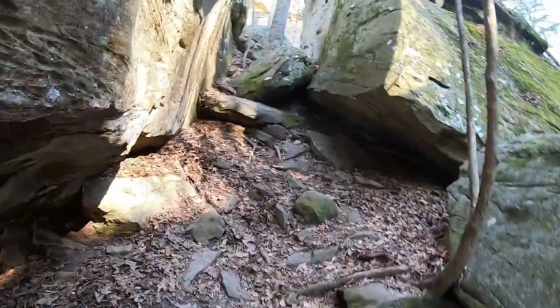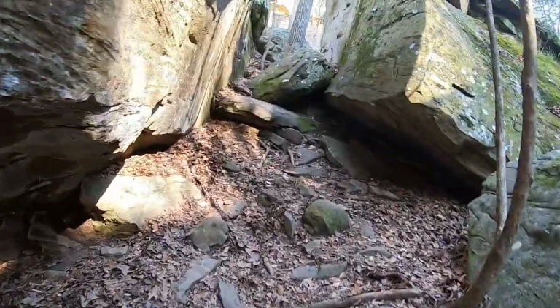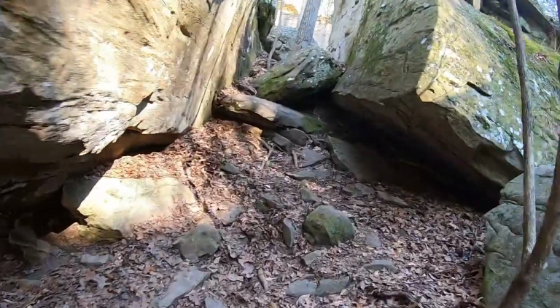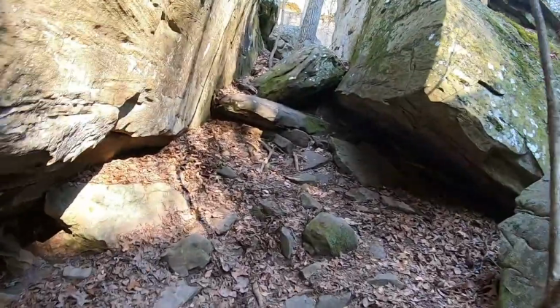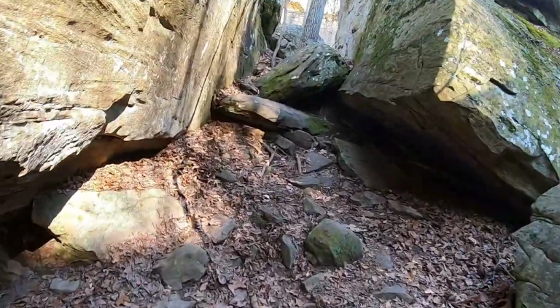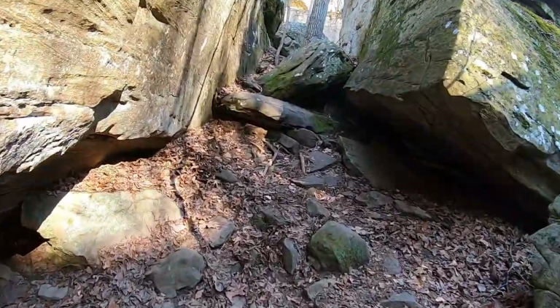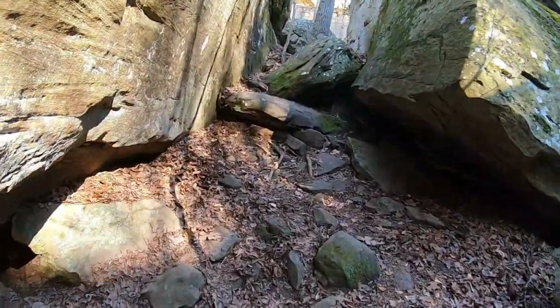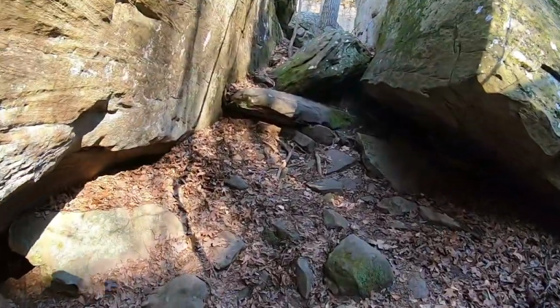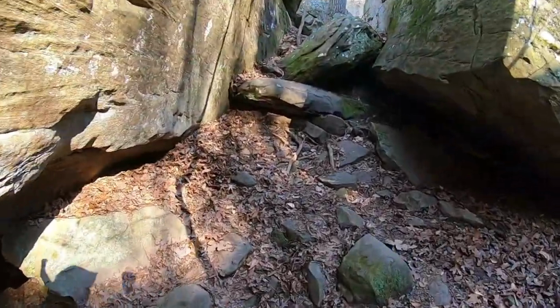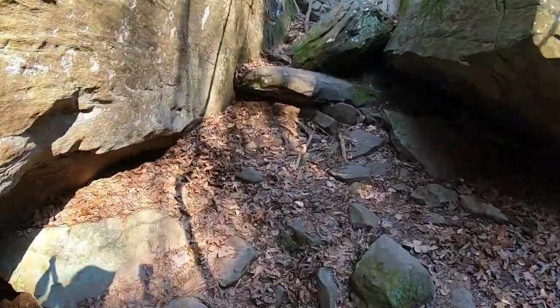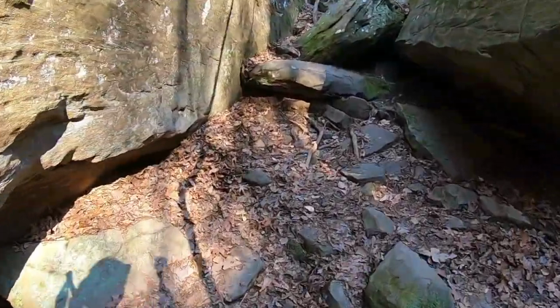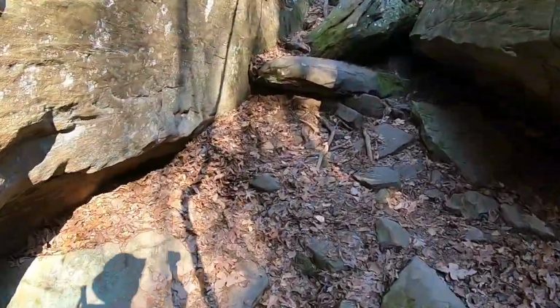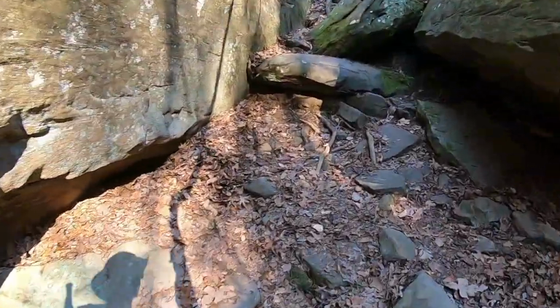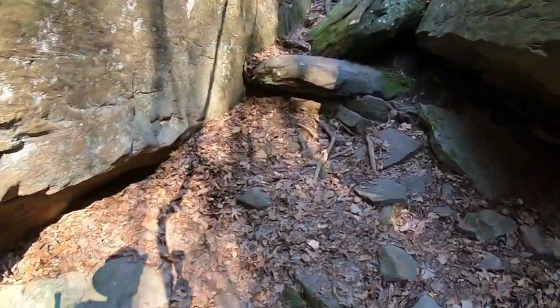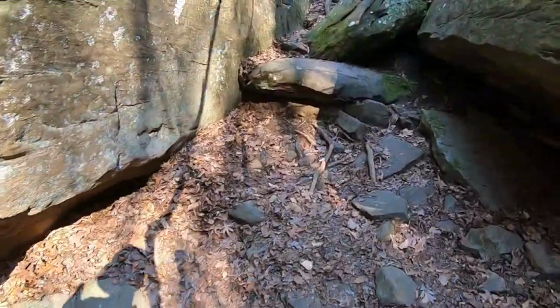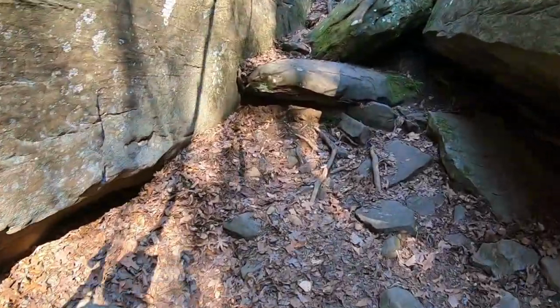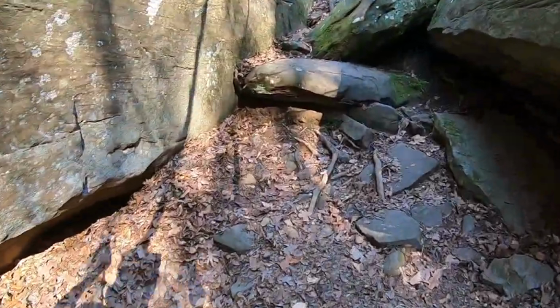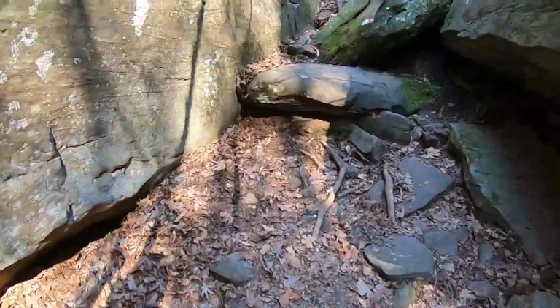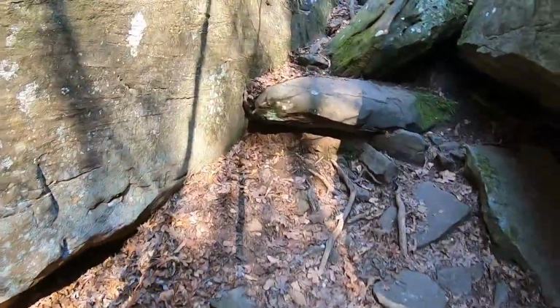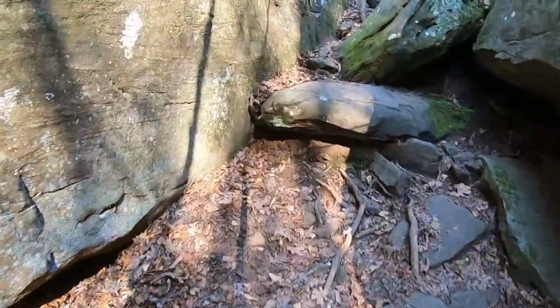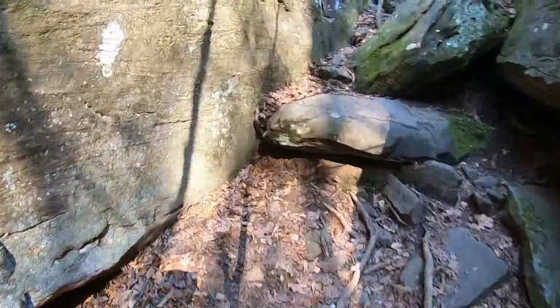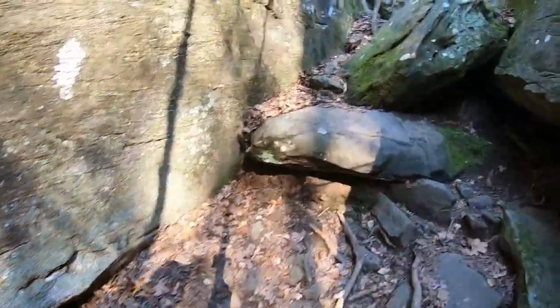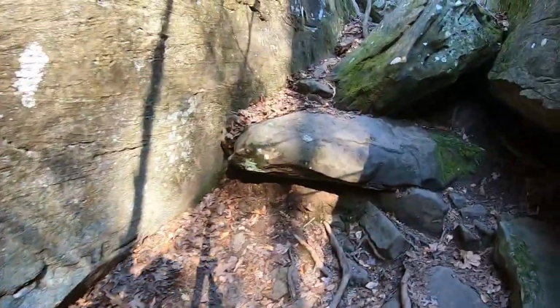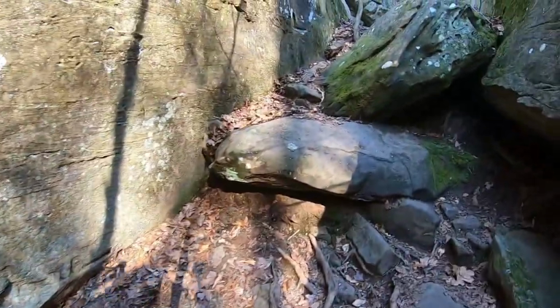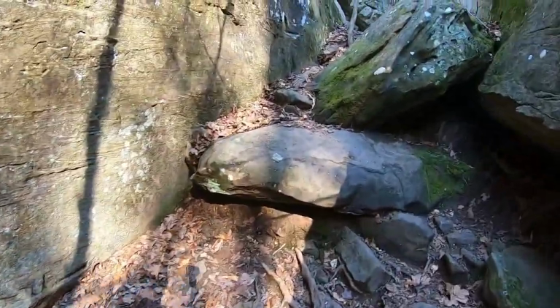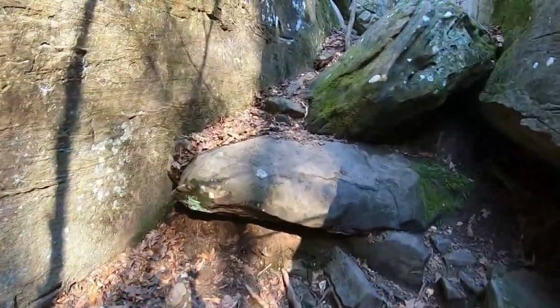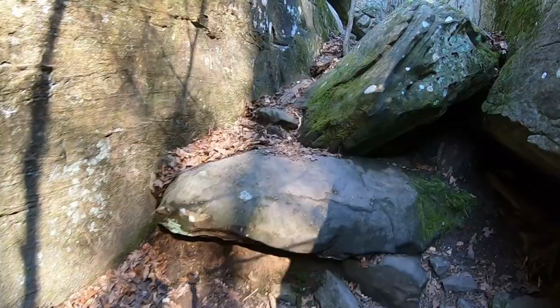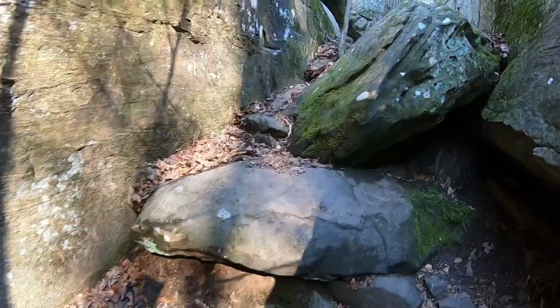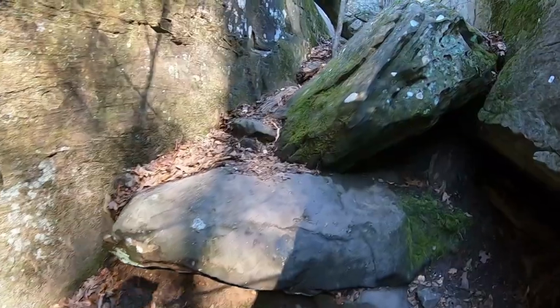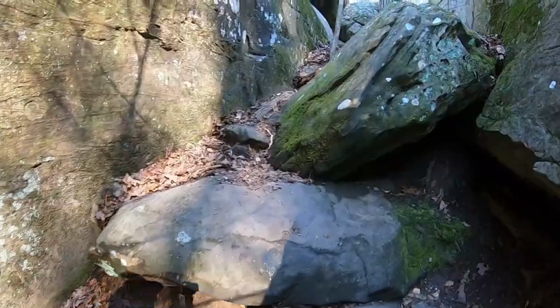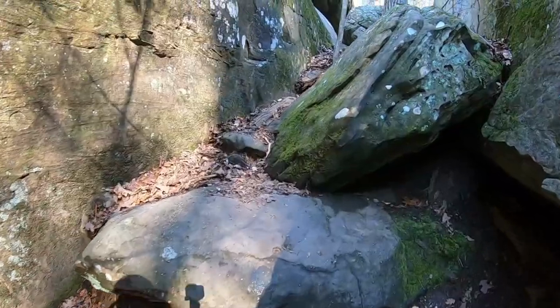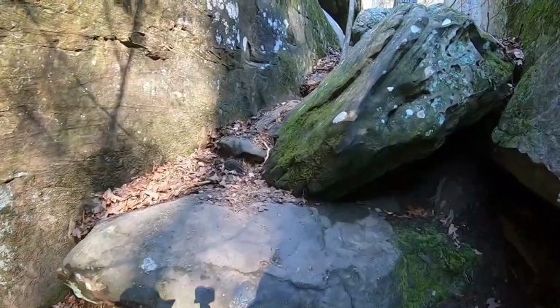You got this nice little rugged climb here getting up the rock.